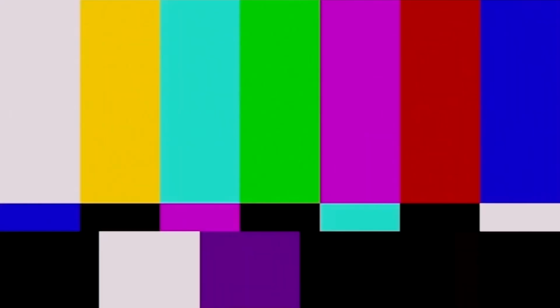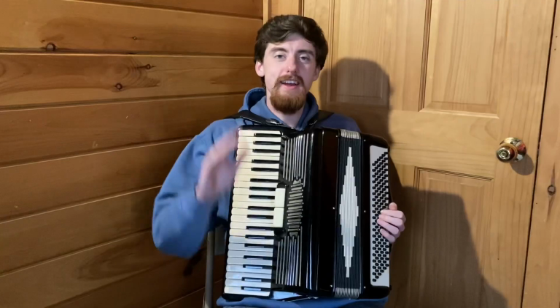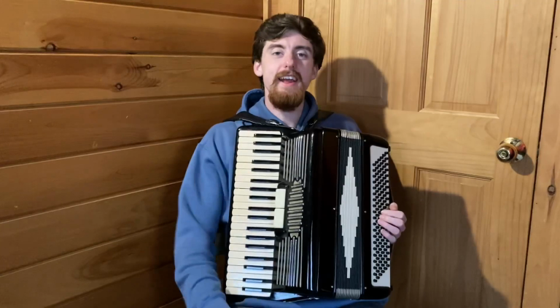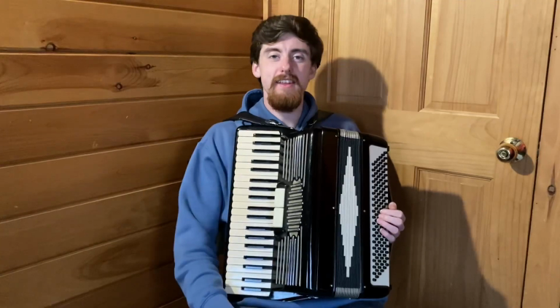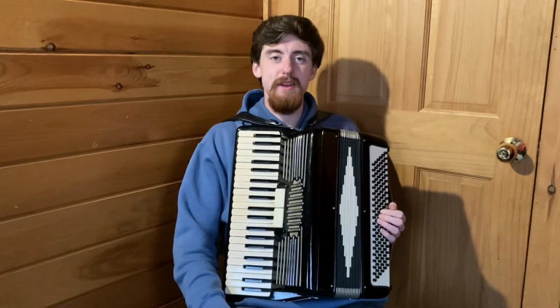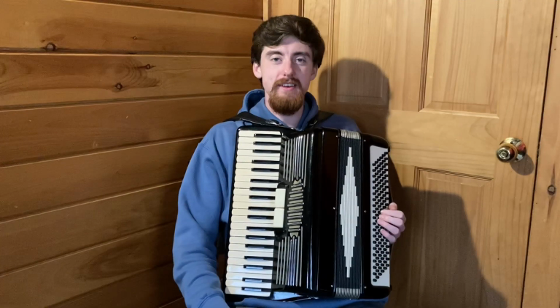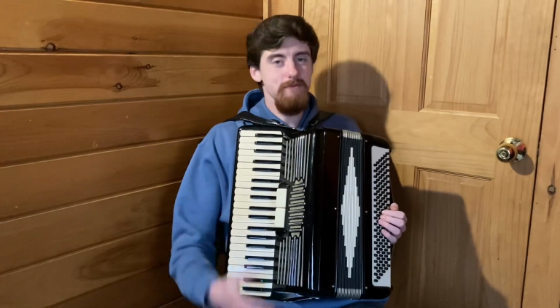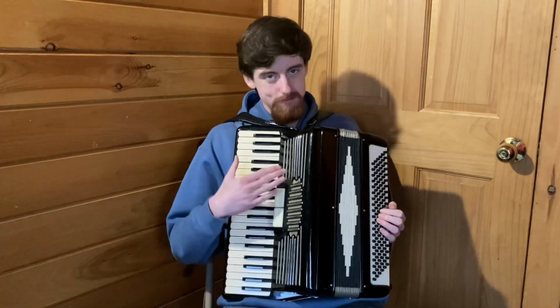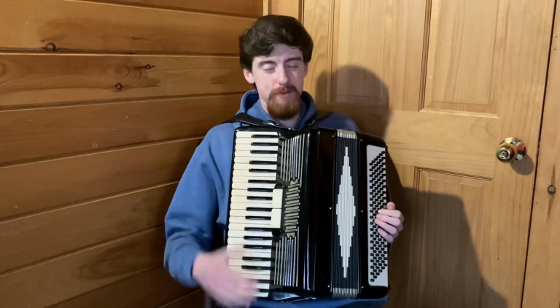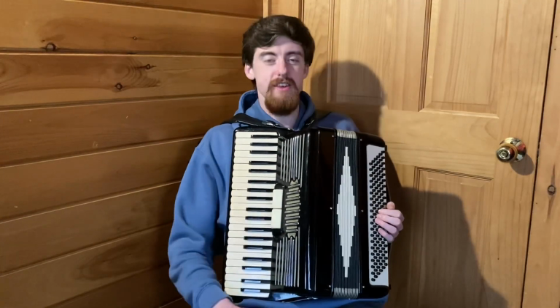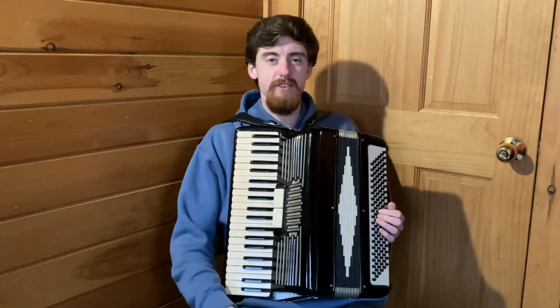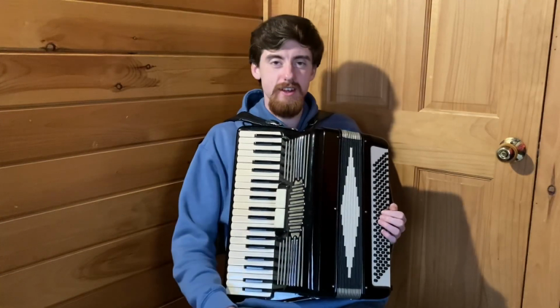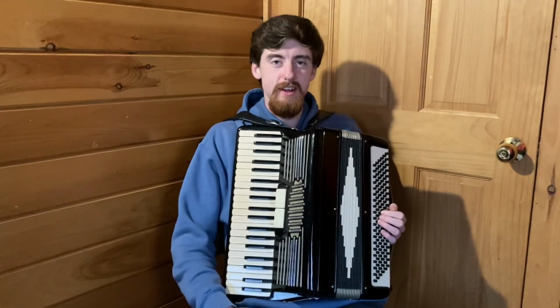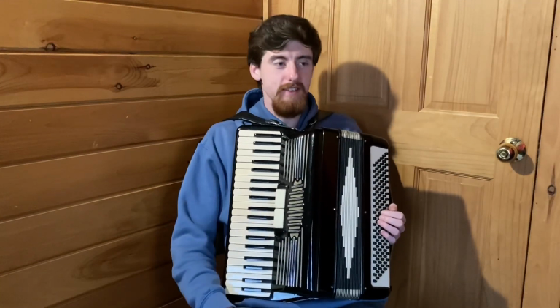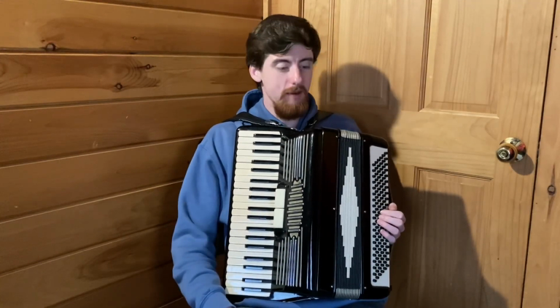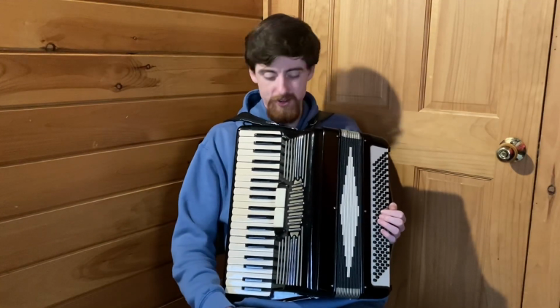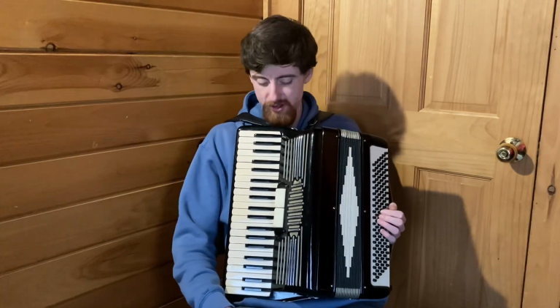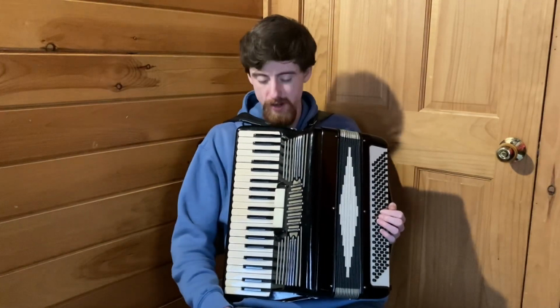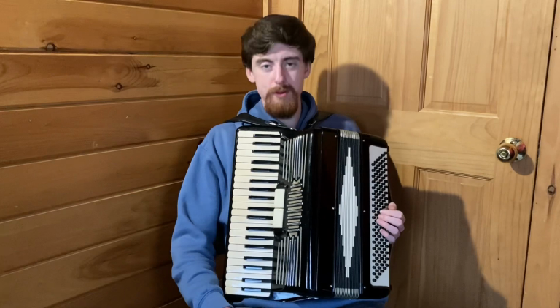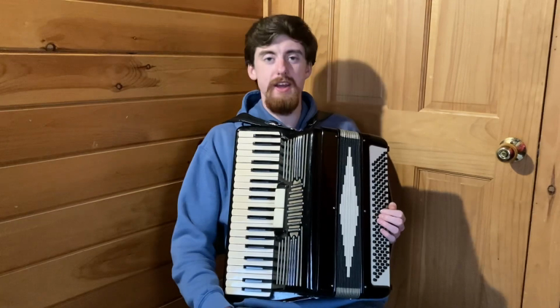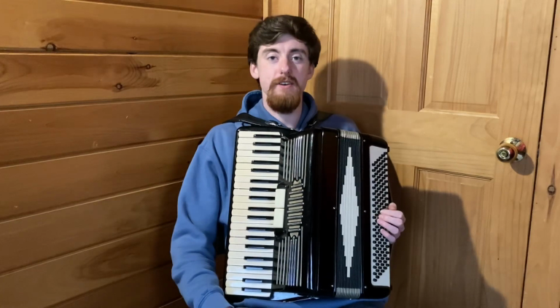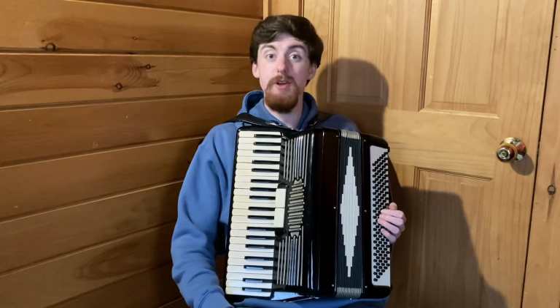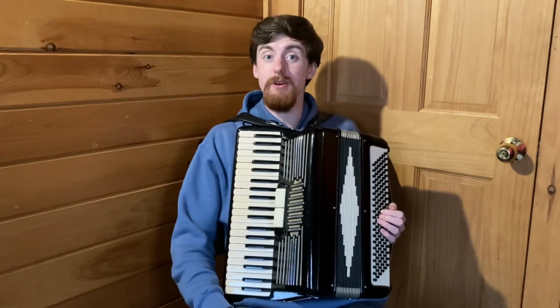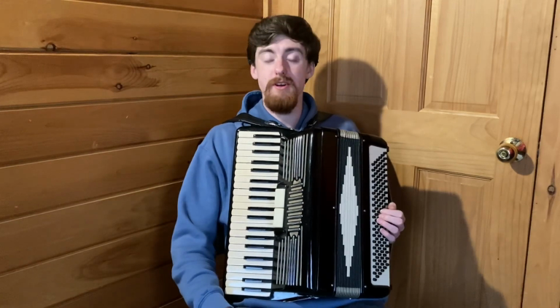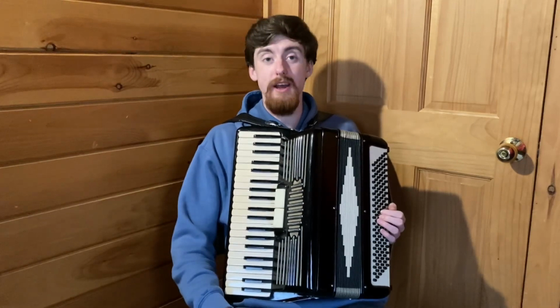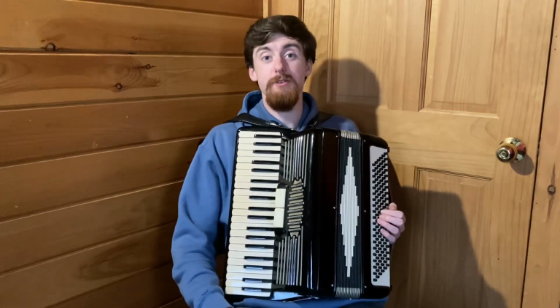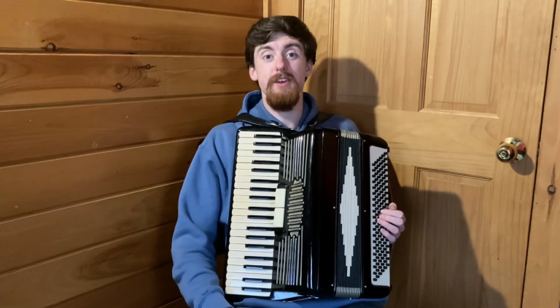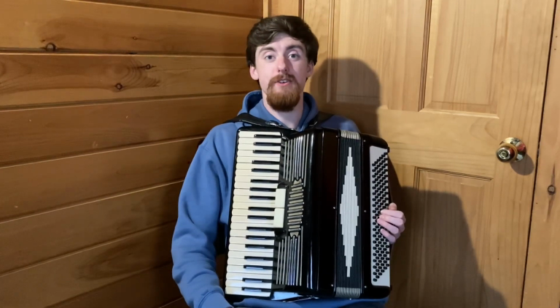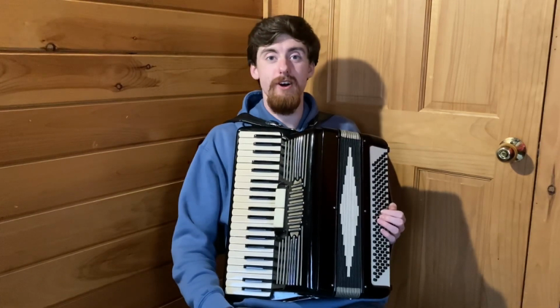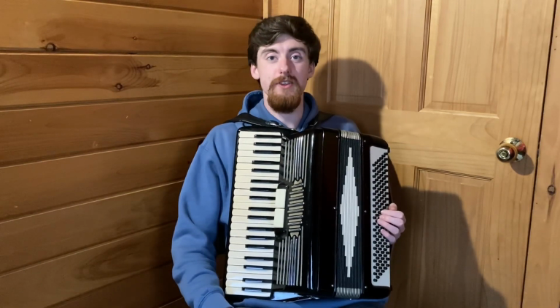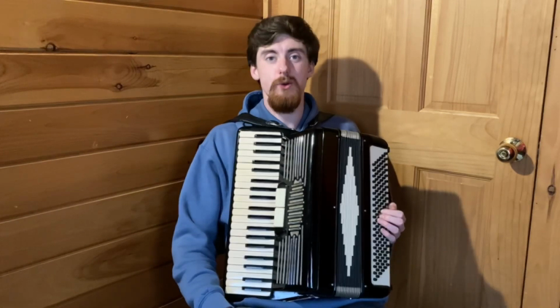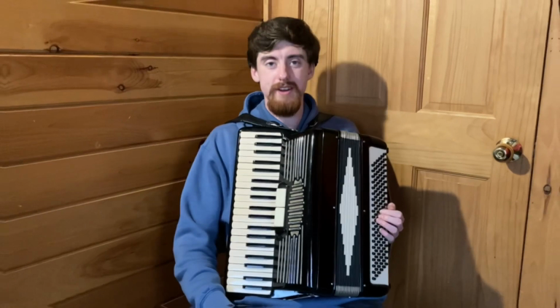Hey guys, it's PT Math Musician. Today I'm going to show you how to play Freebird by Lynyrd Skynyrd on the accordion.